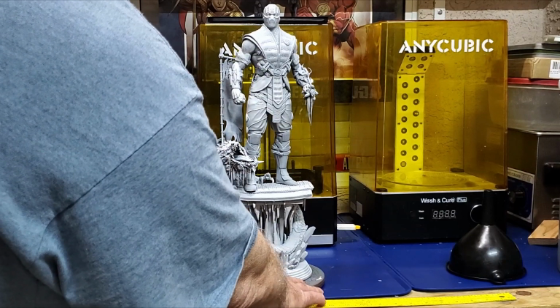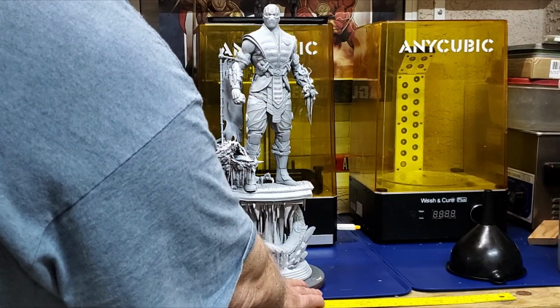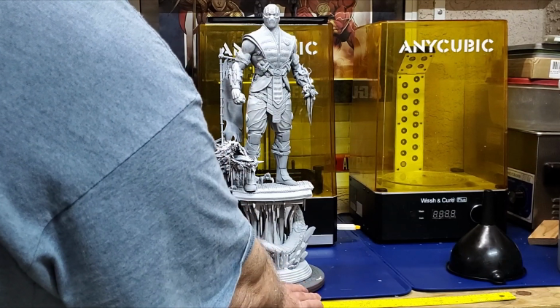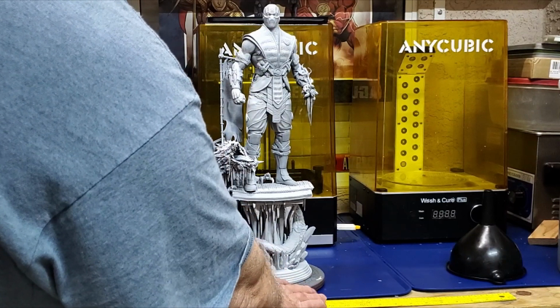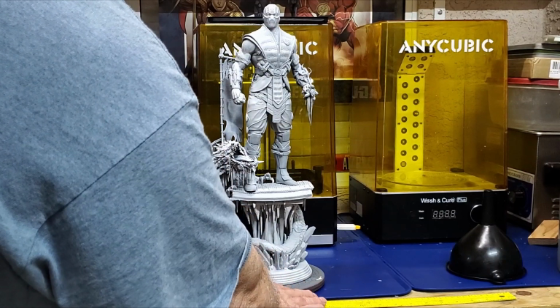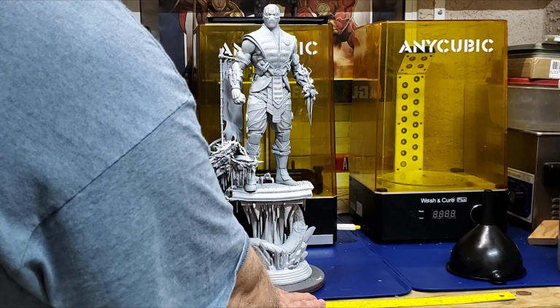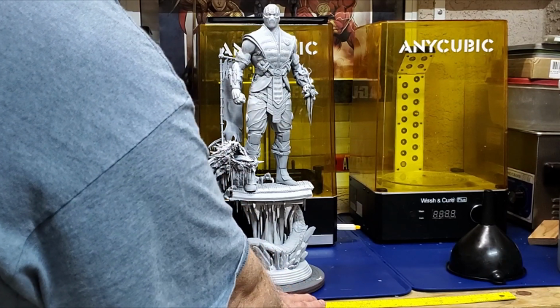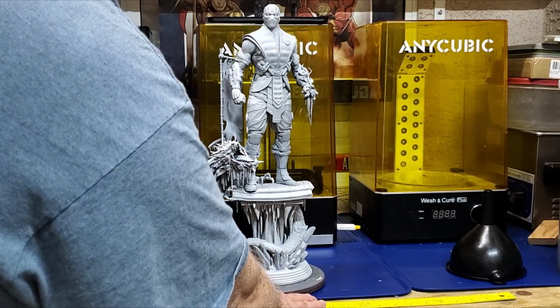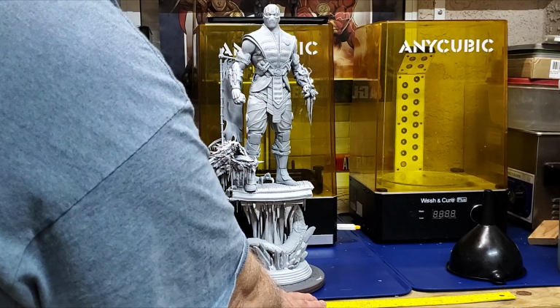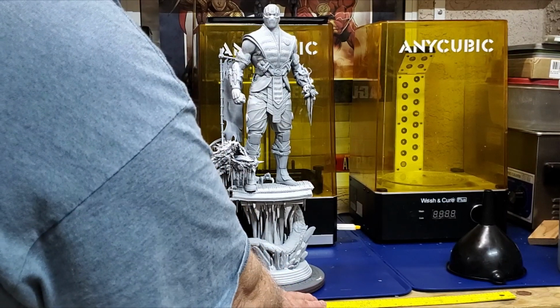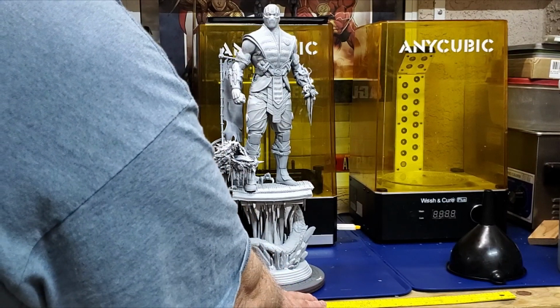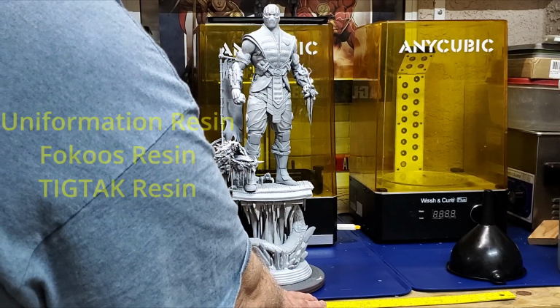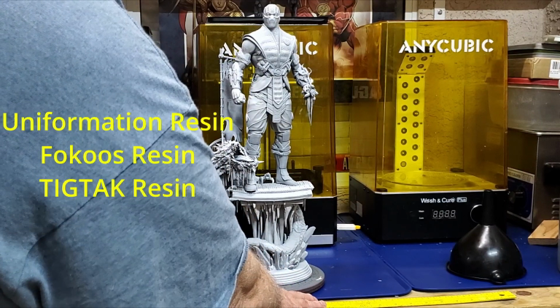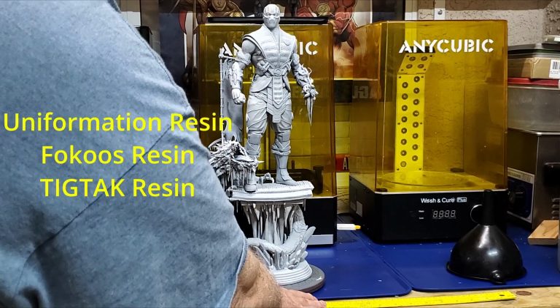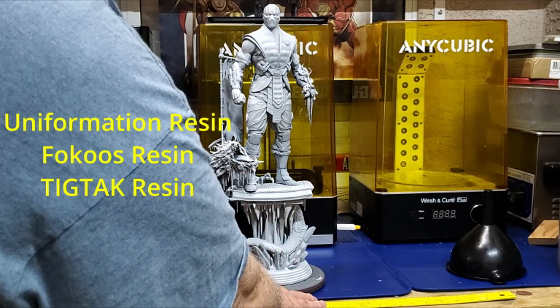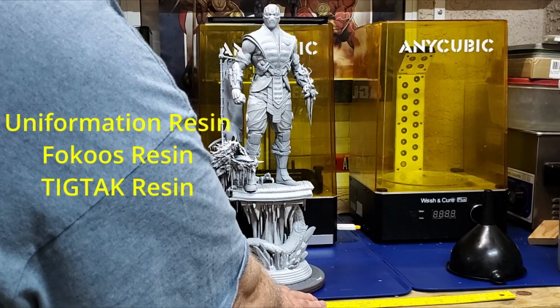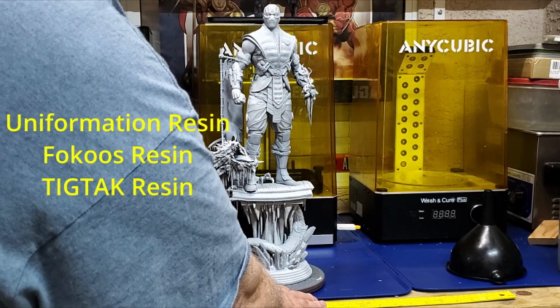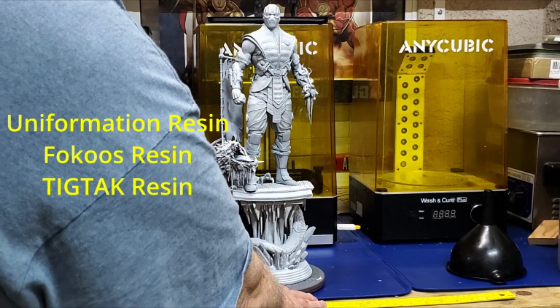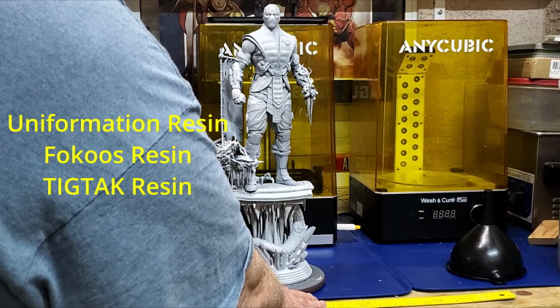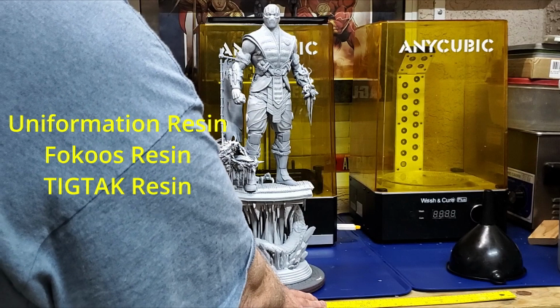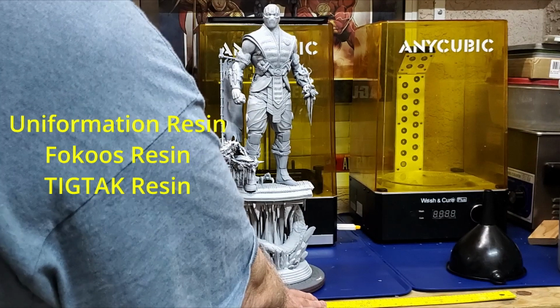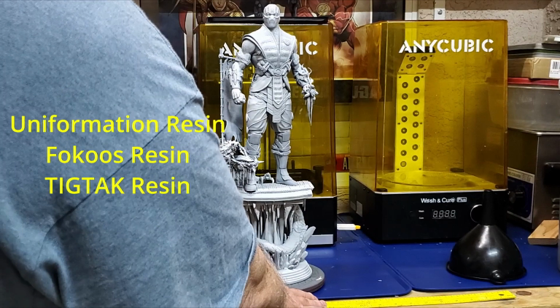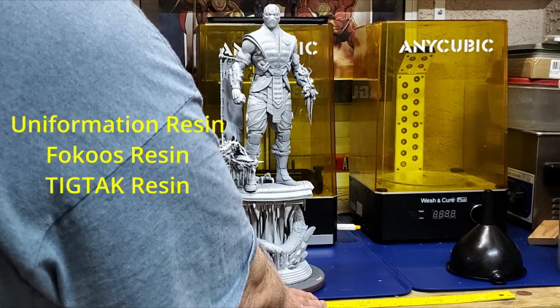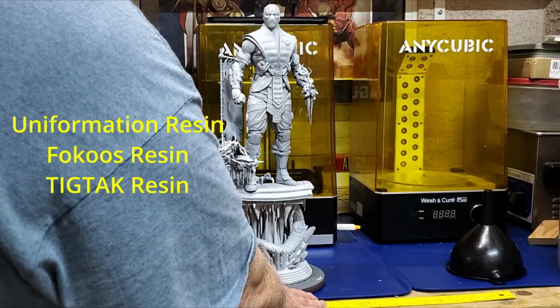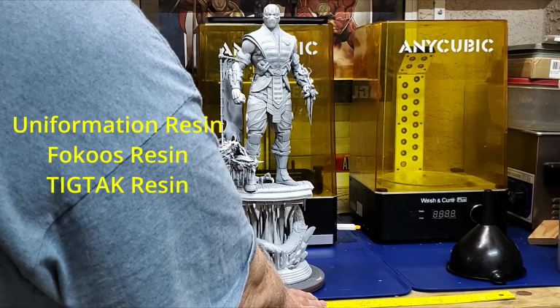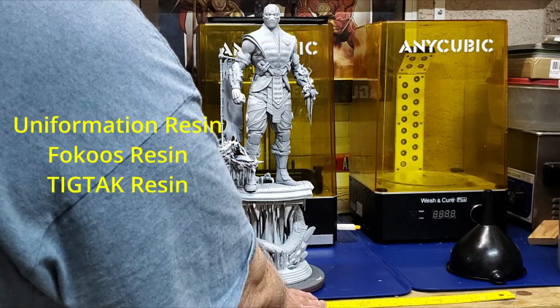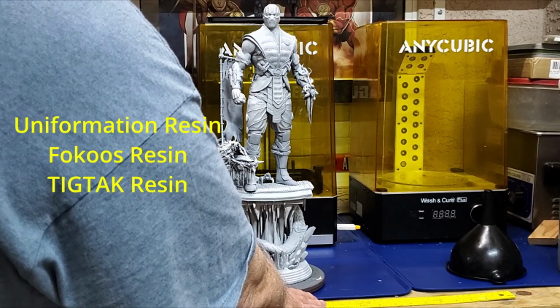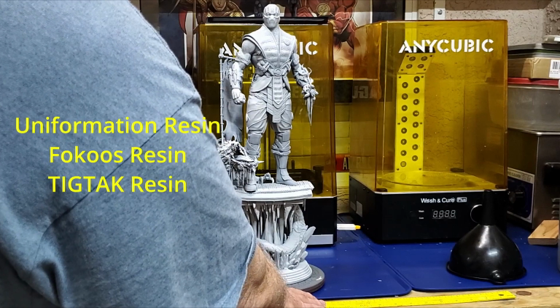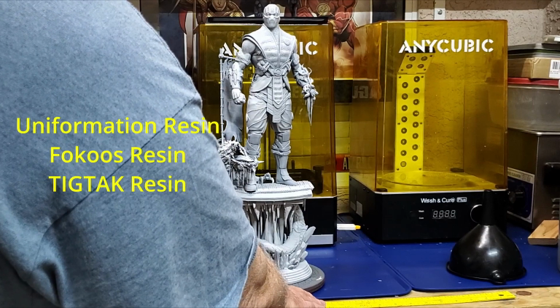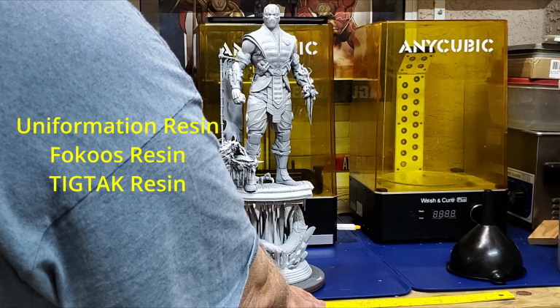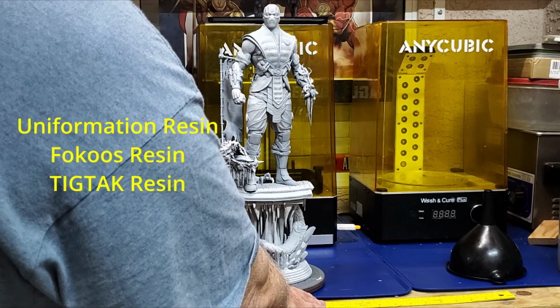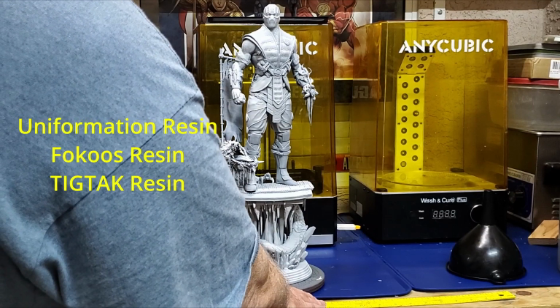This was done in various resins — it was TicTag, it's a Focus resin, and I had a couple of different resins that I used.